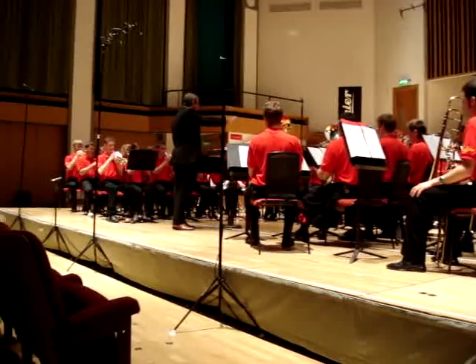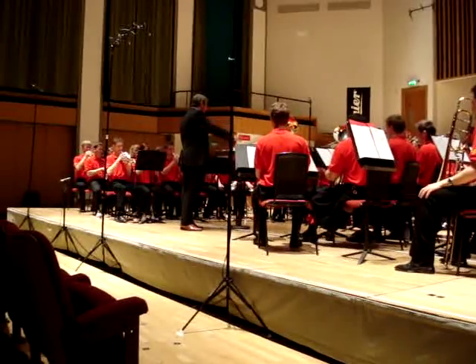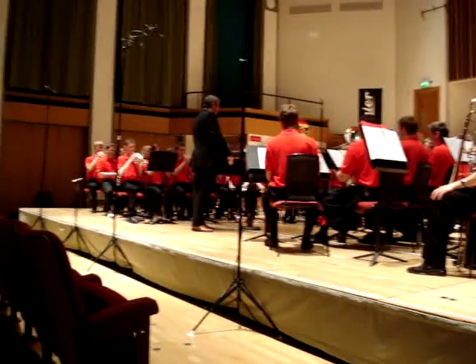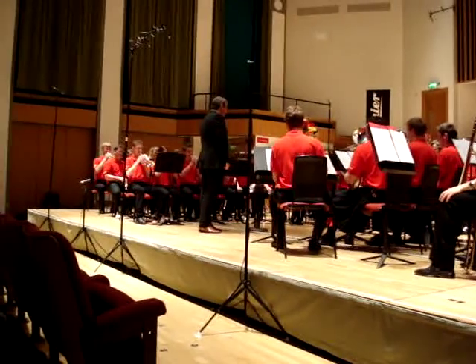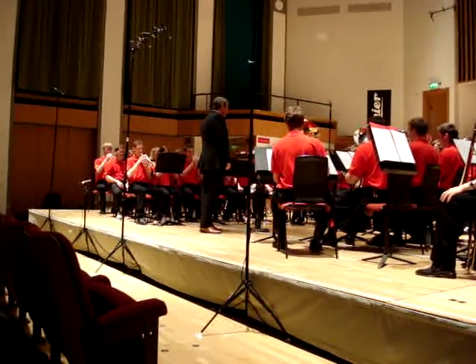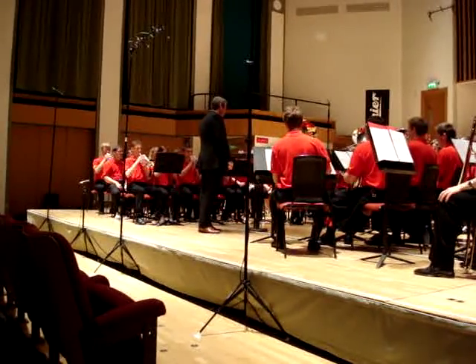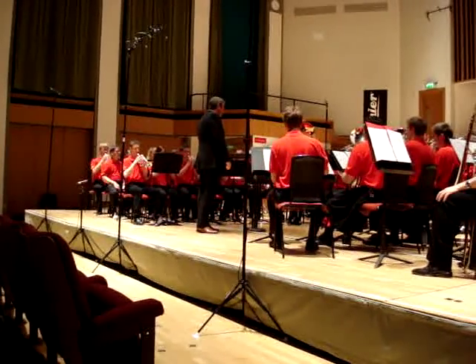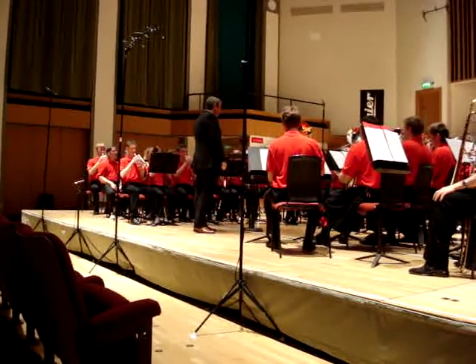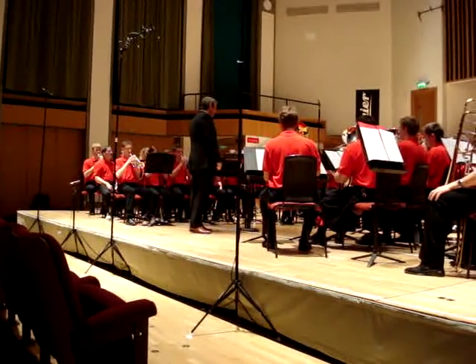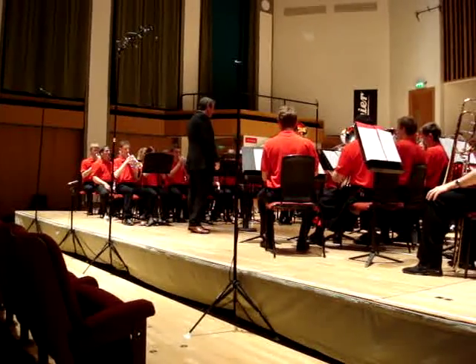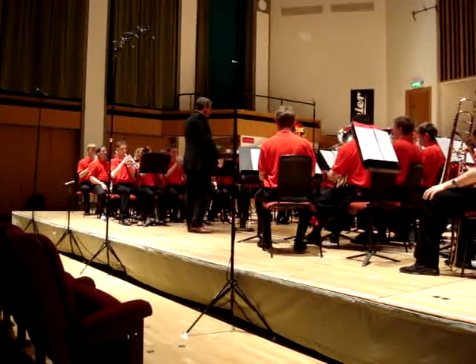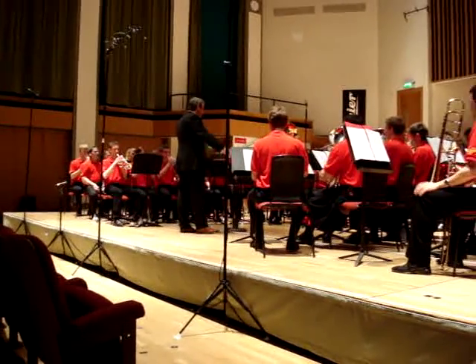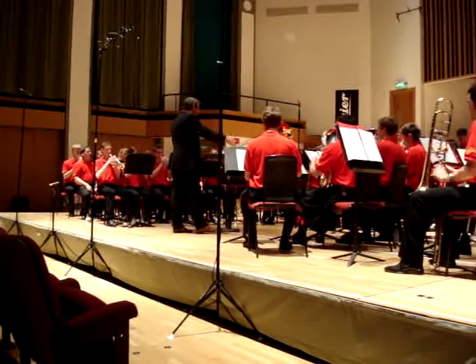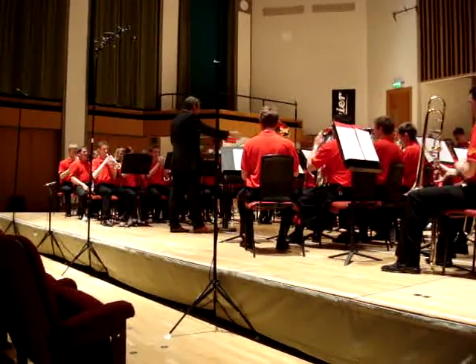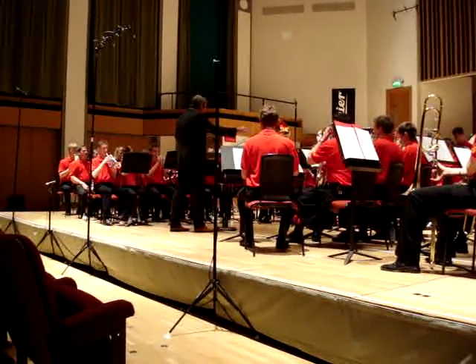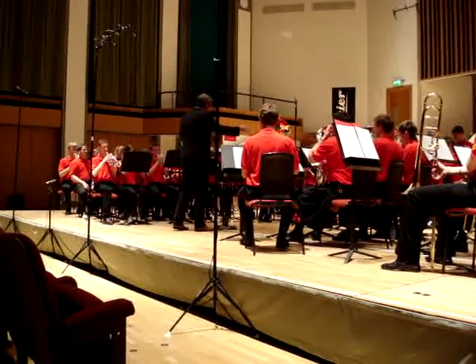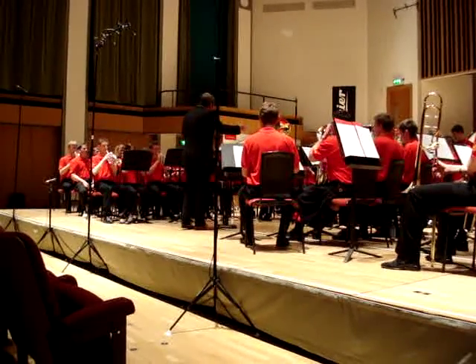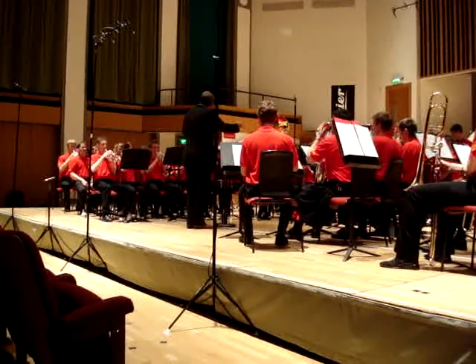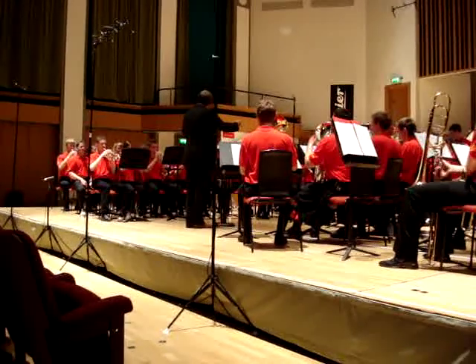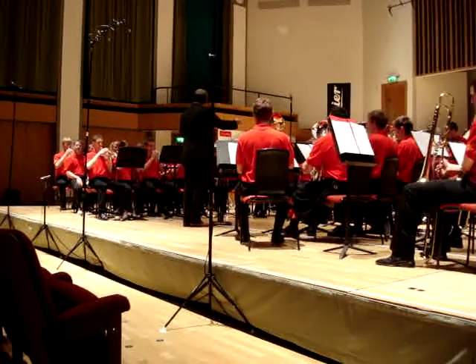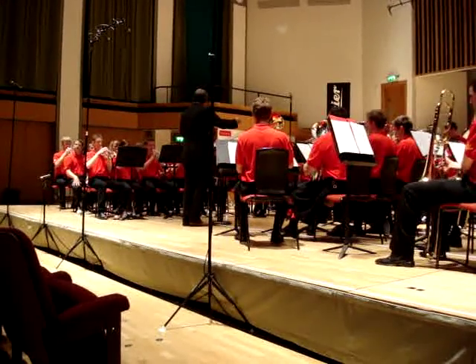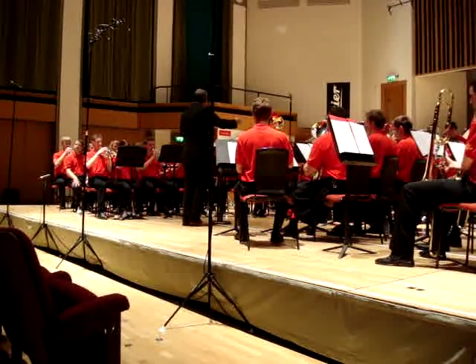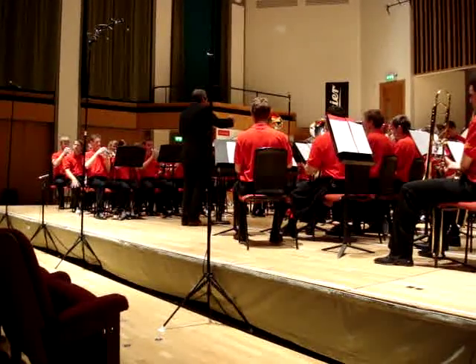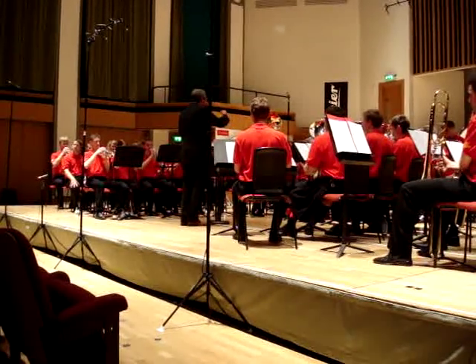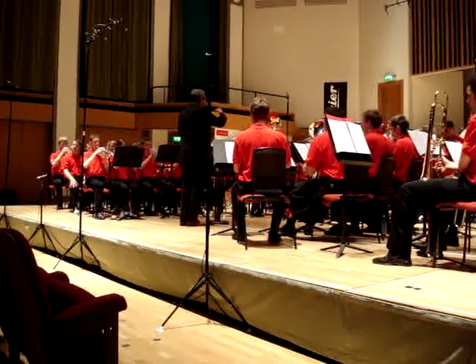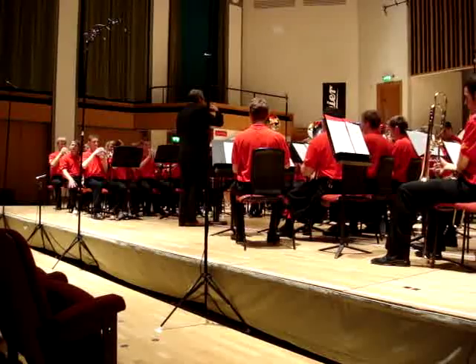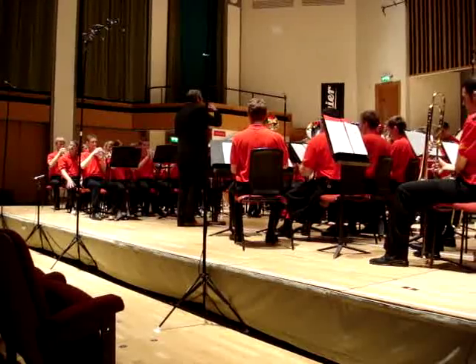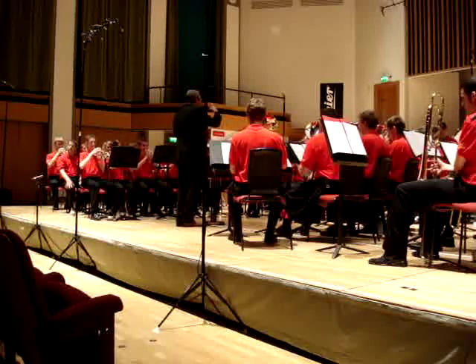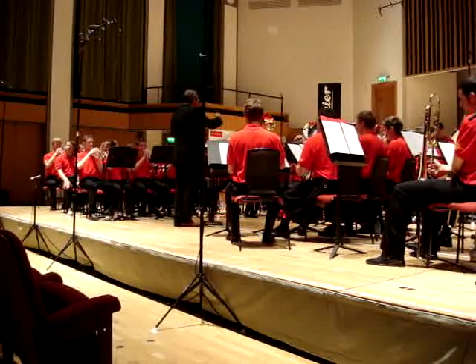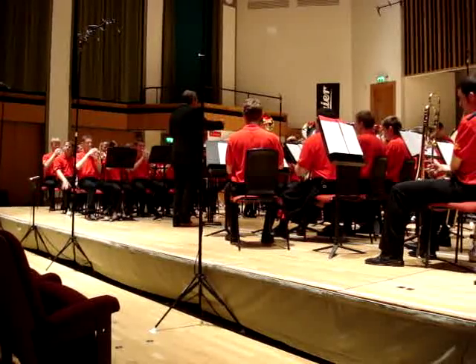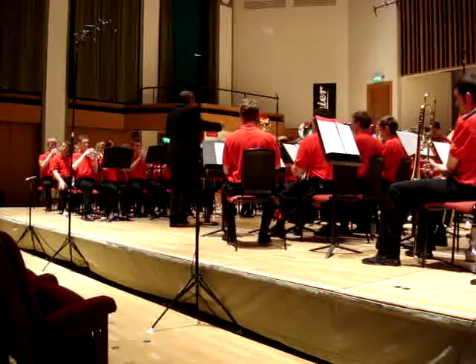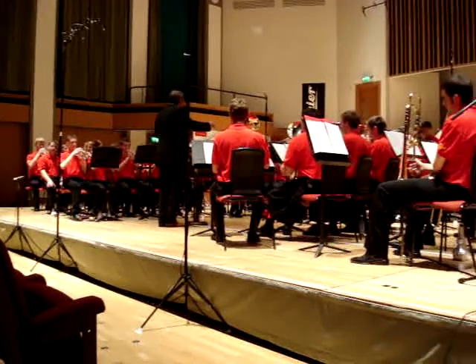Now, let's hear the whole band play one of those broad tunes that it liked so well.